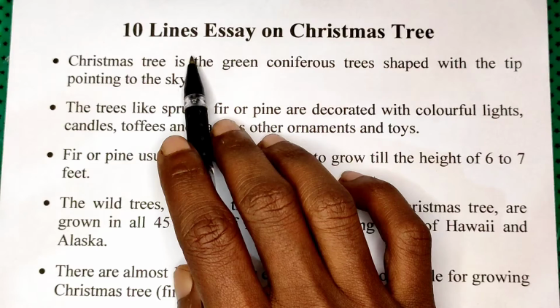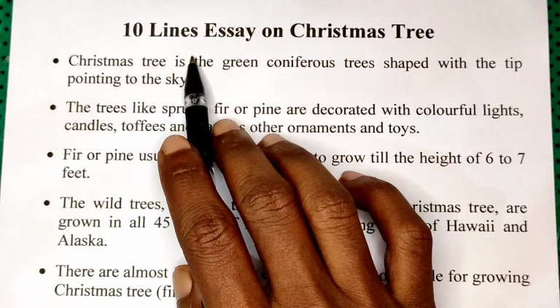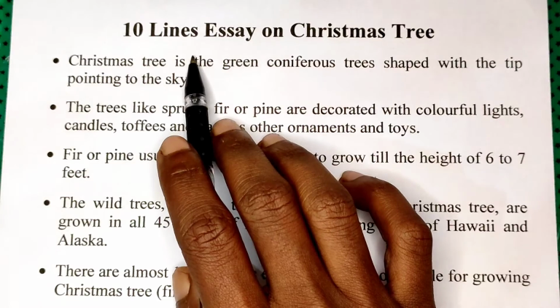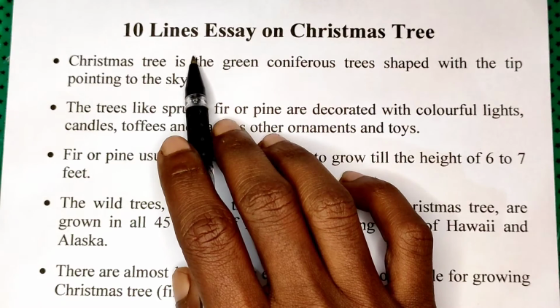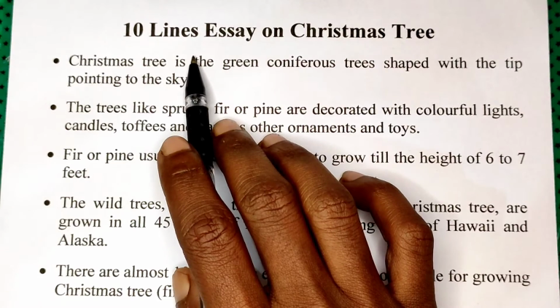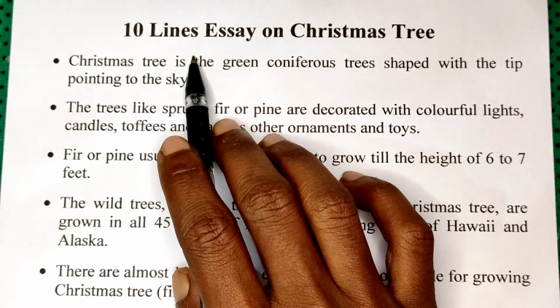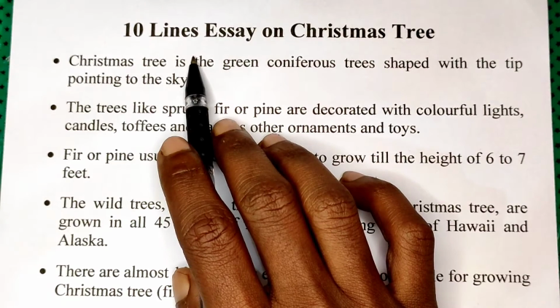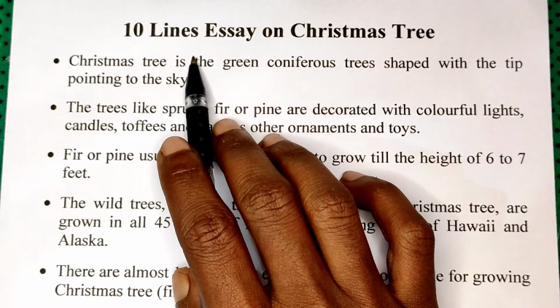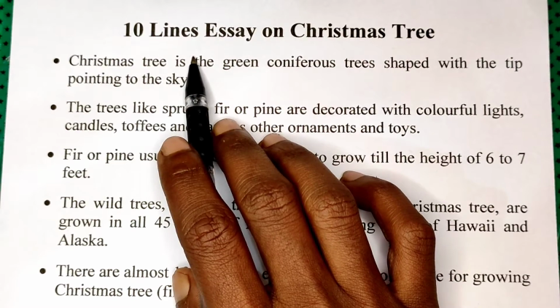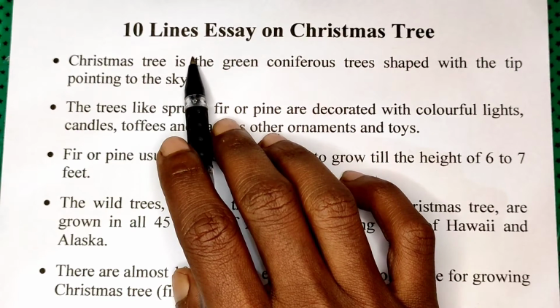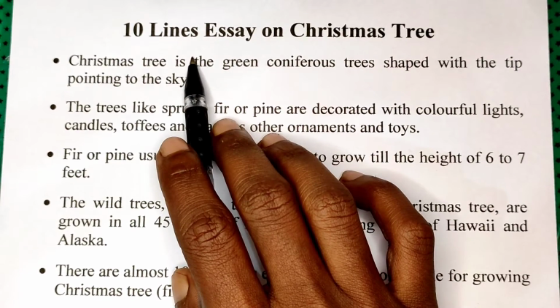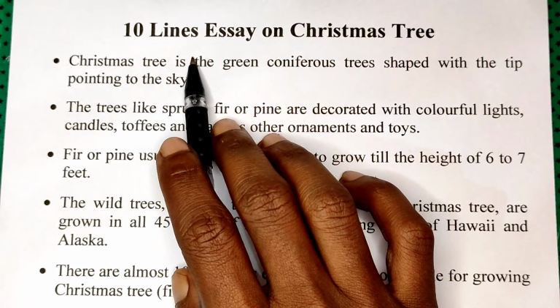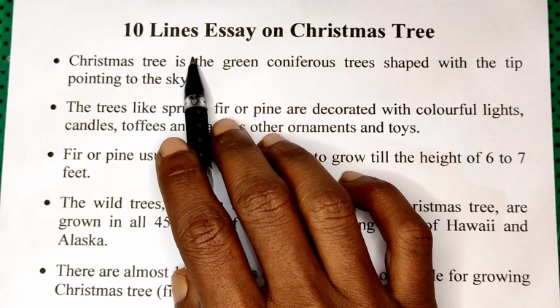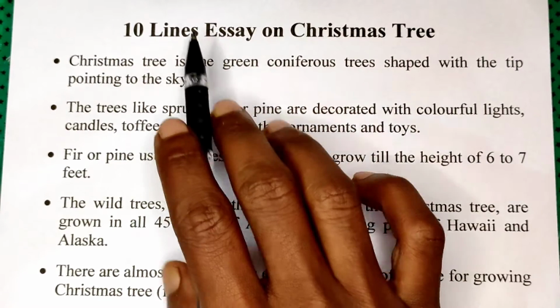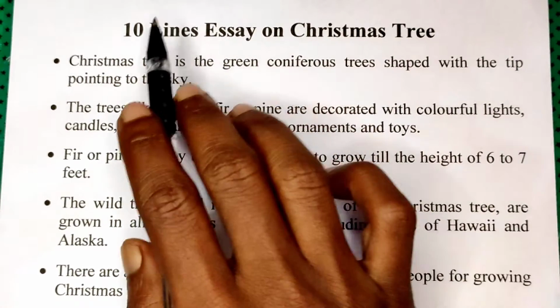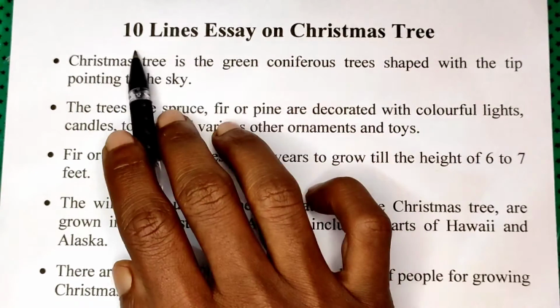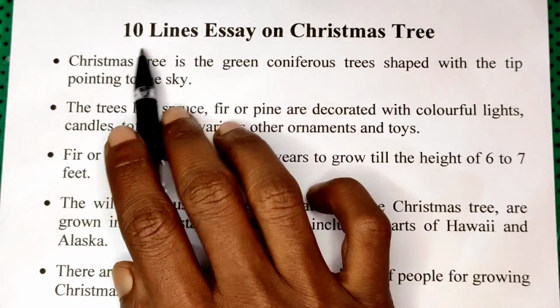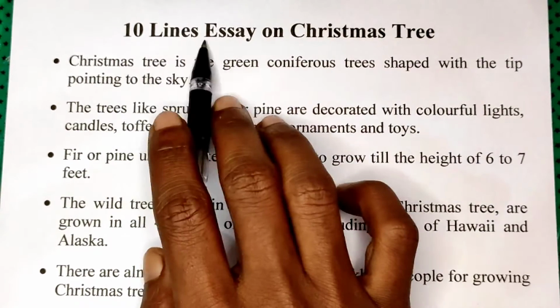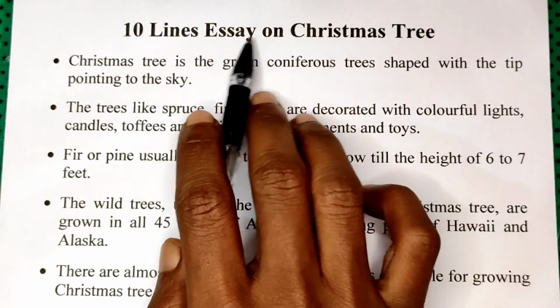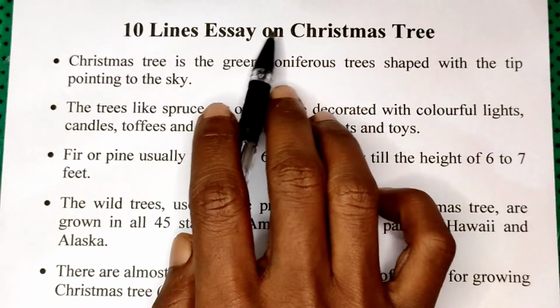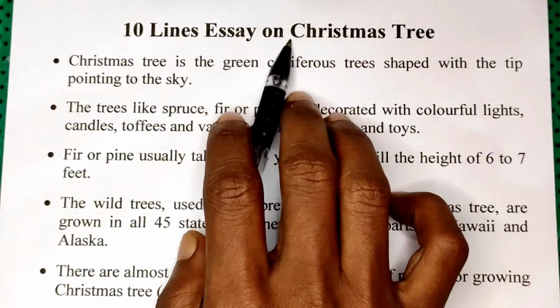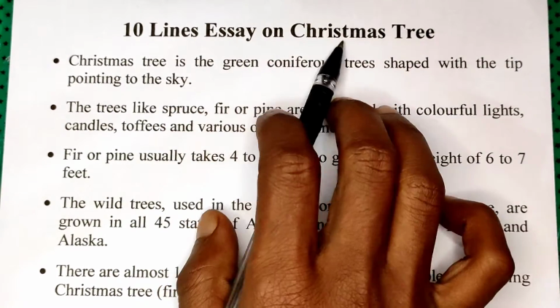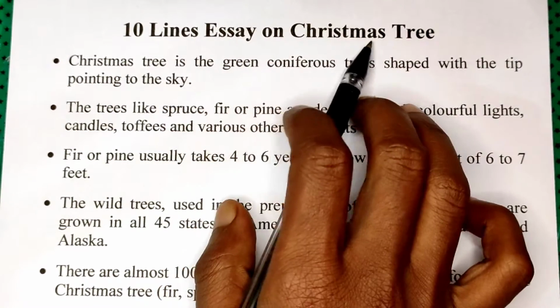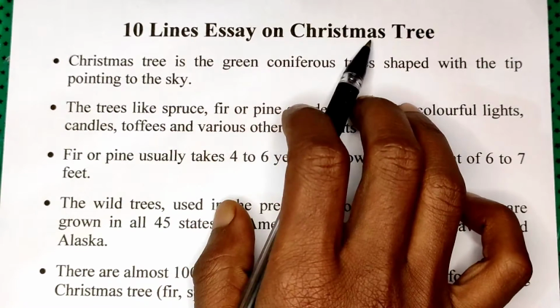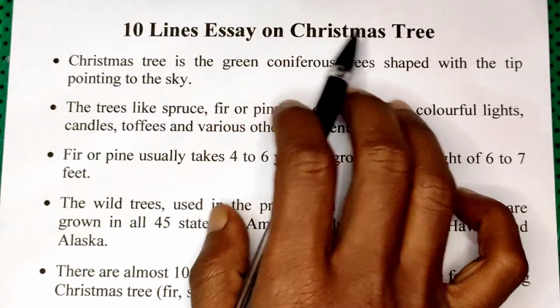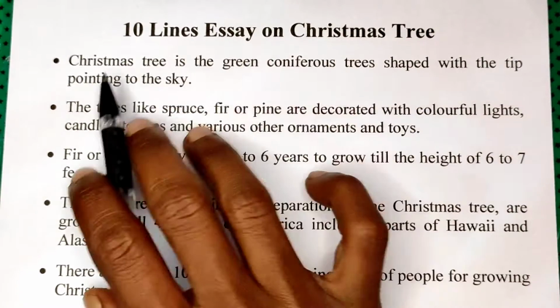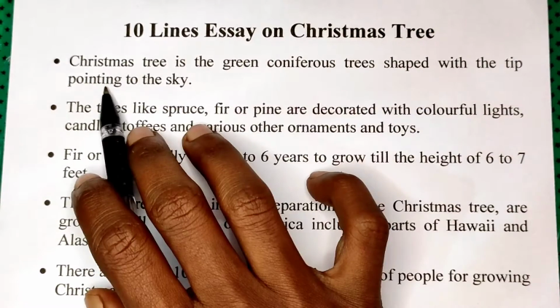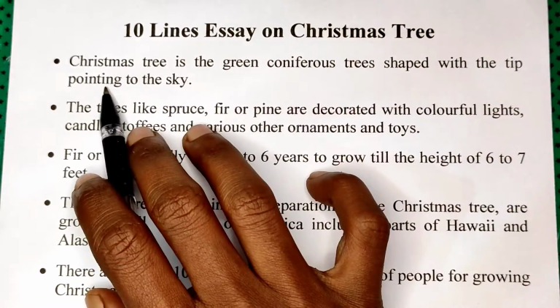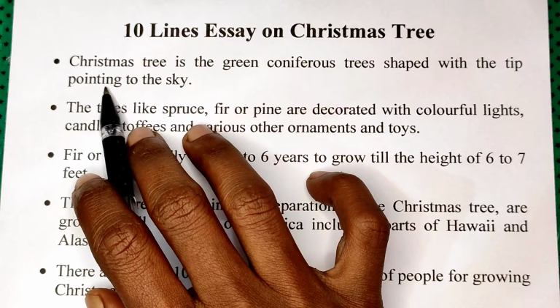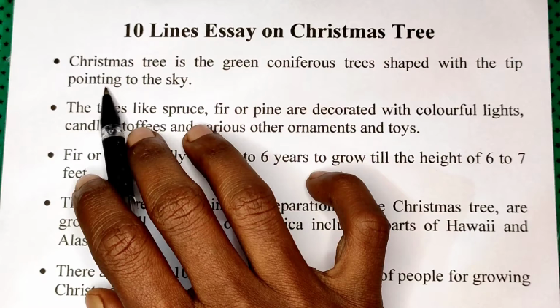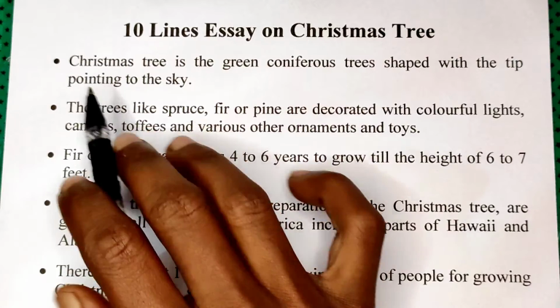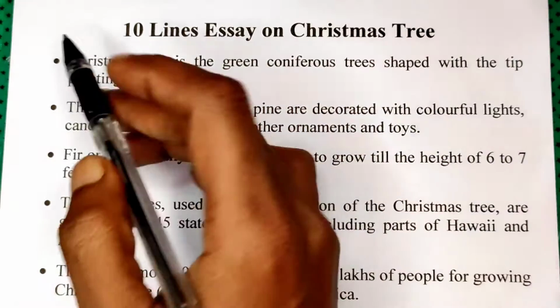Friends, welcome back to my YouTube channel. Today we are going to learn 10 lines essay on Christmas tree. Let's start the video.